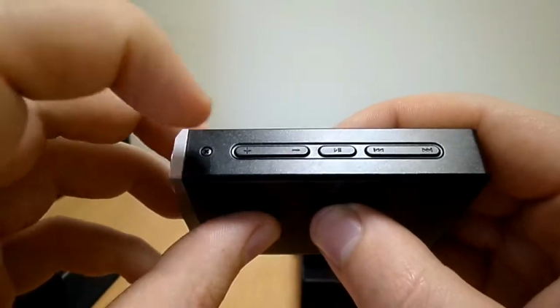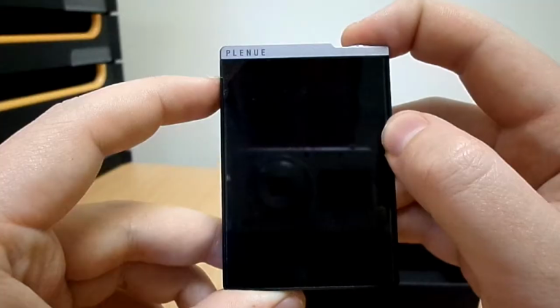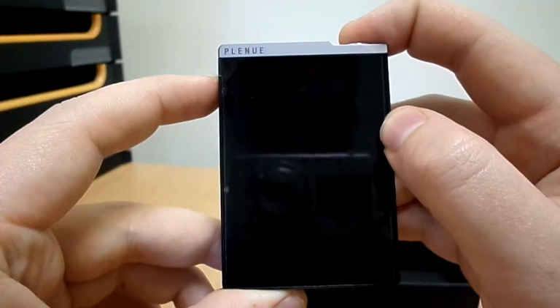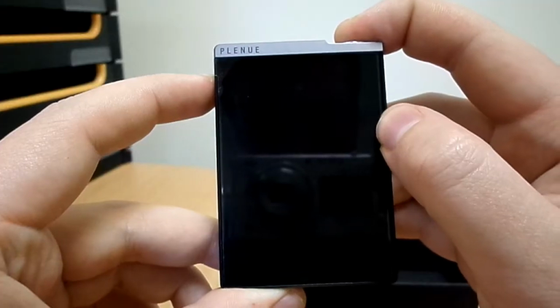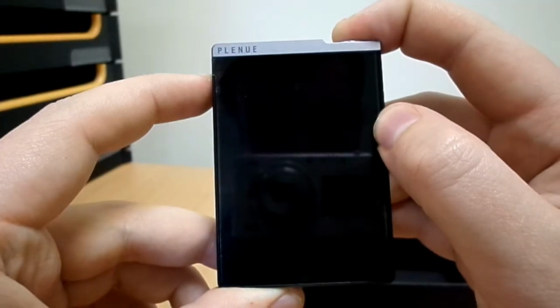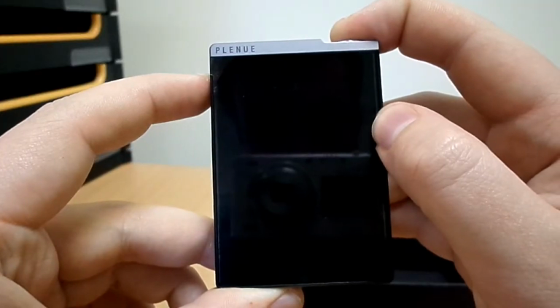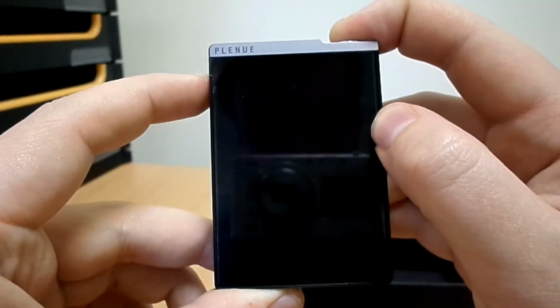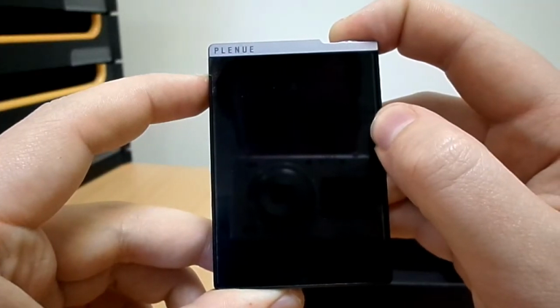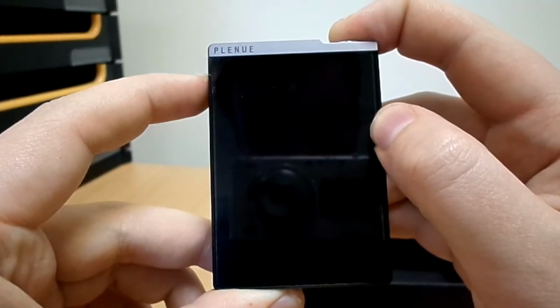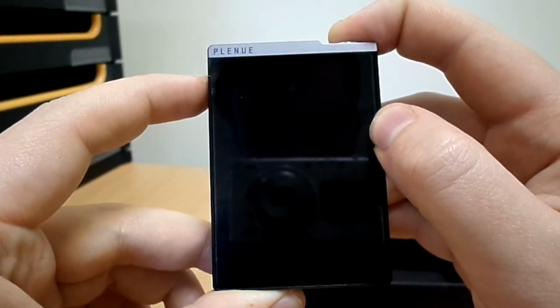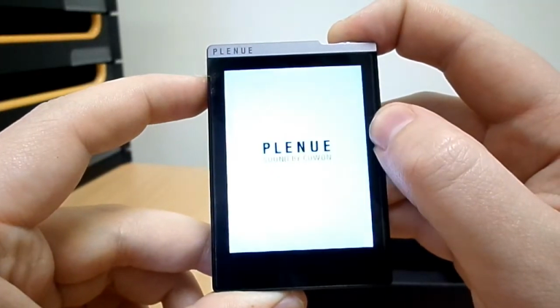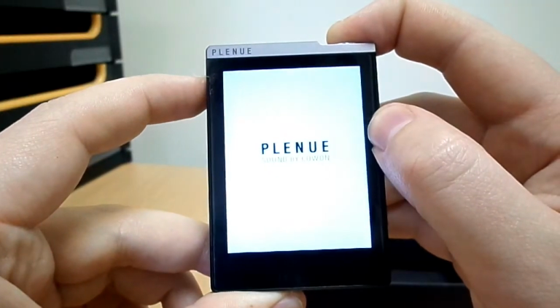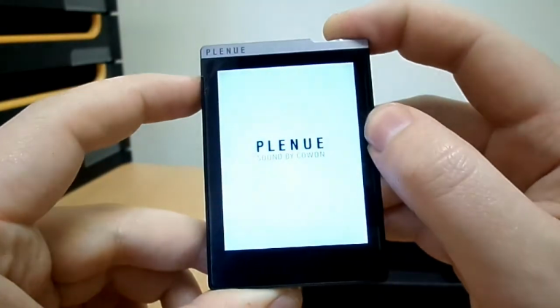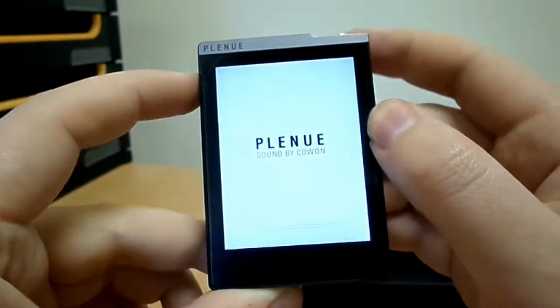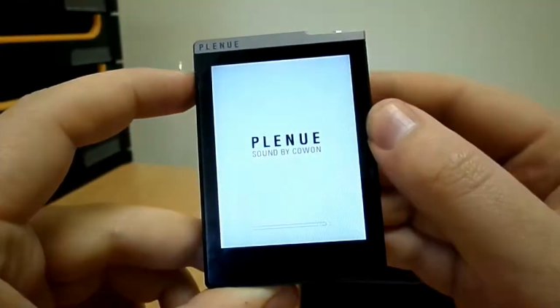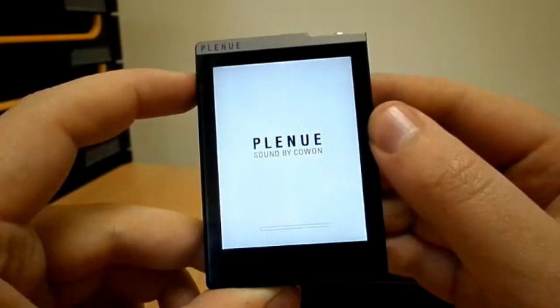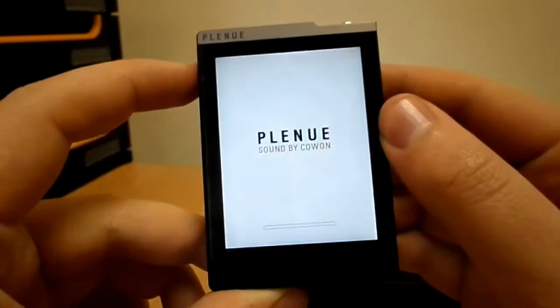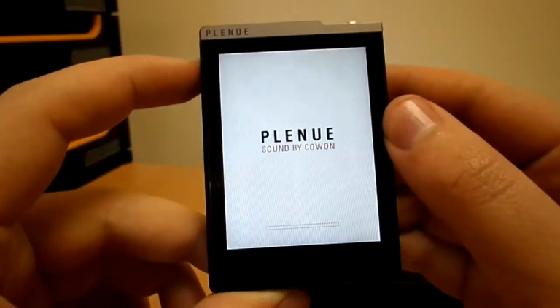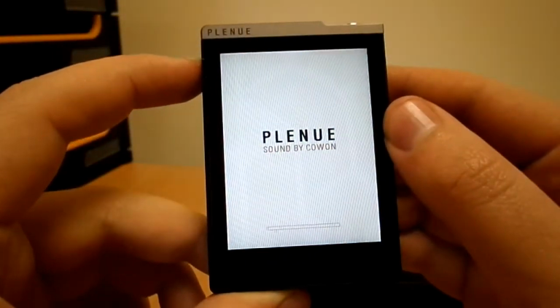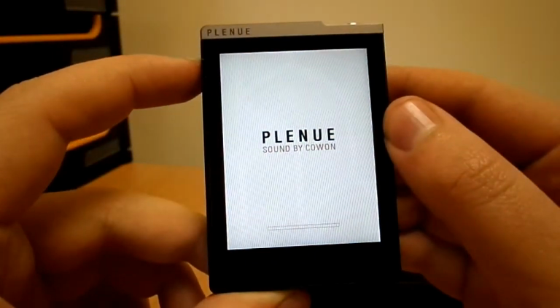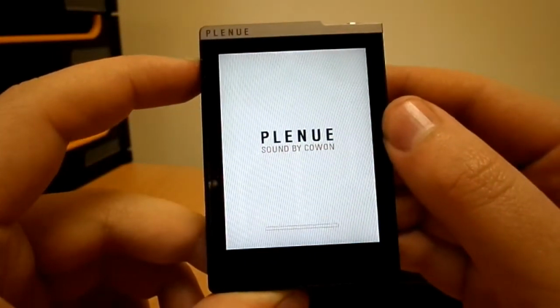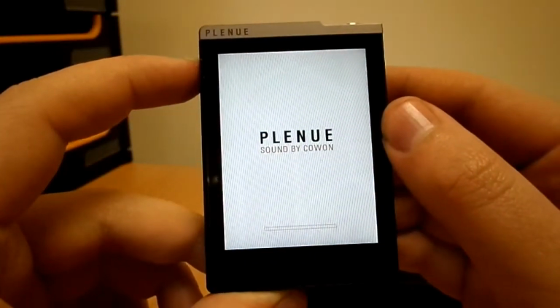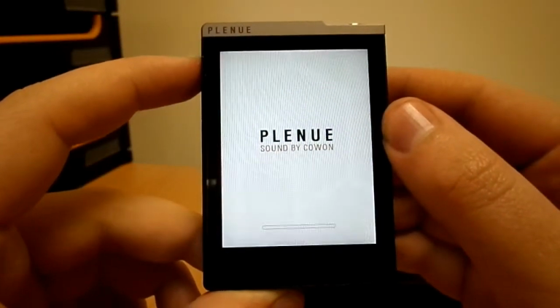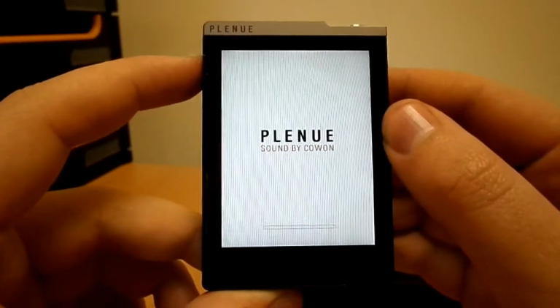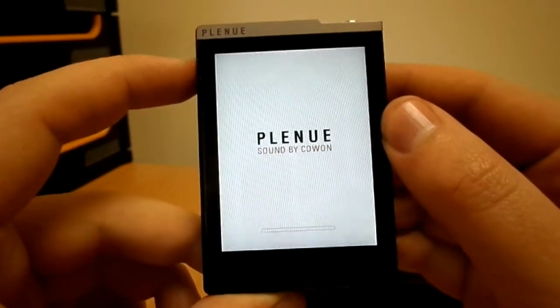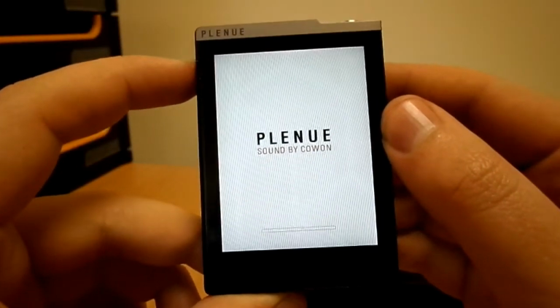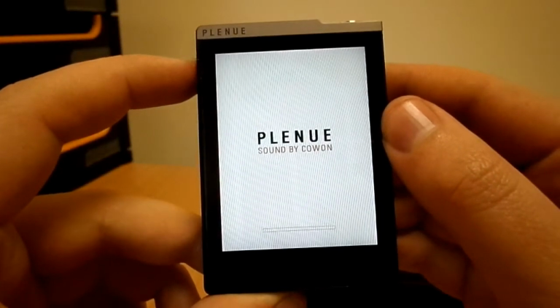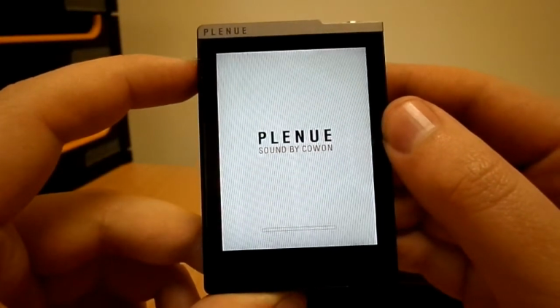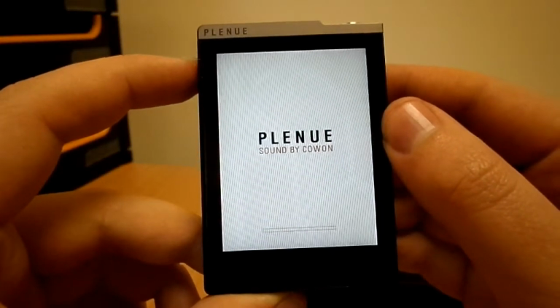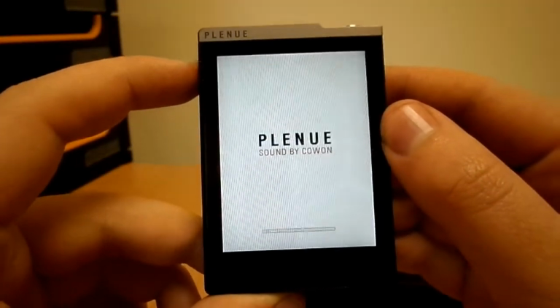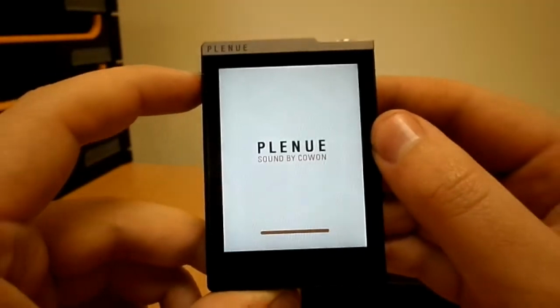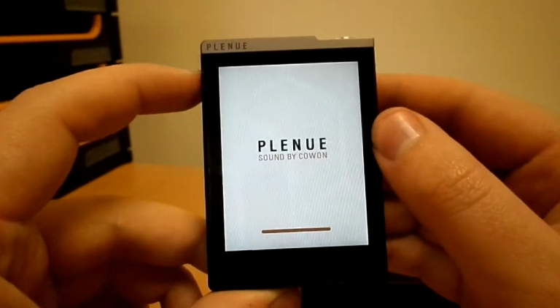The player comes with a little bit of juice in the battery so you can get straight into playing with it, and a full charge can see the player last for 100 hours of continuous playback.